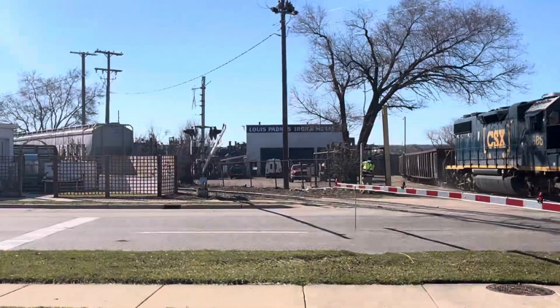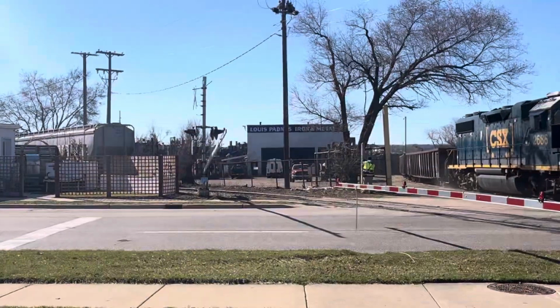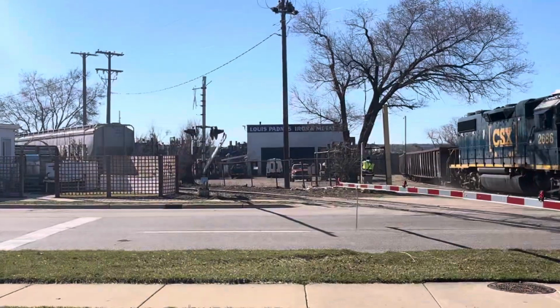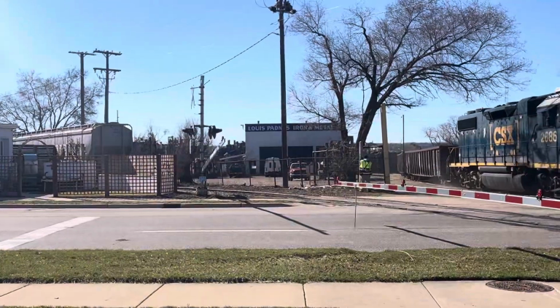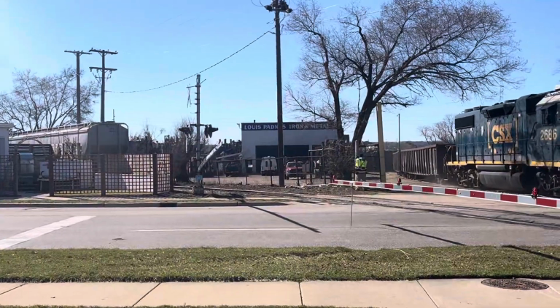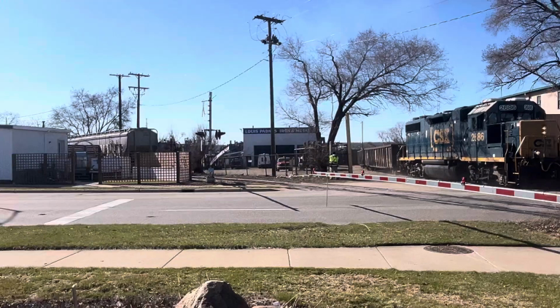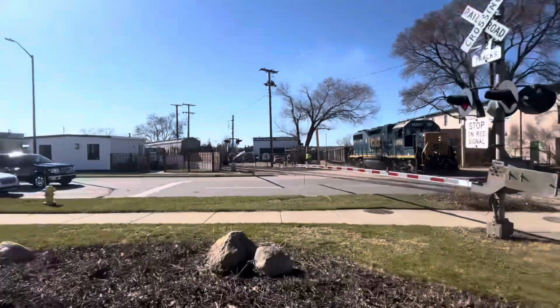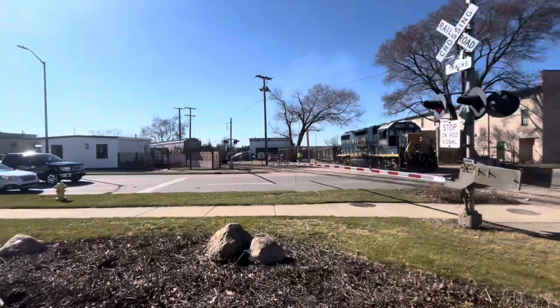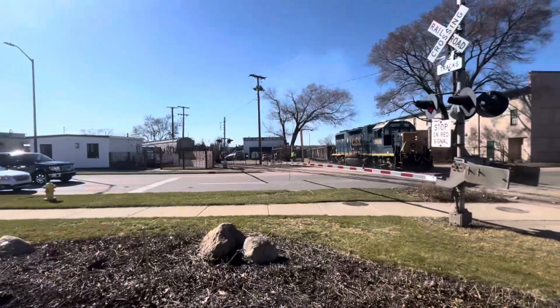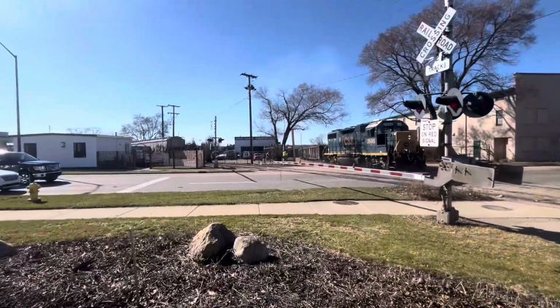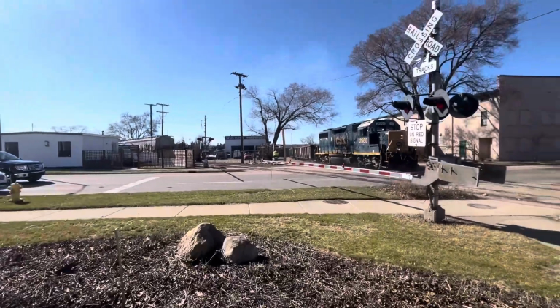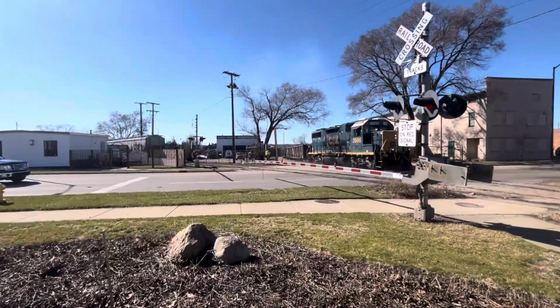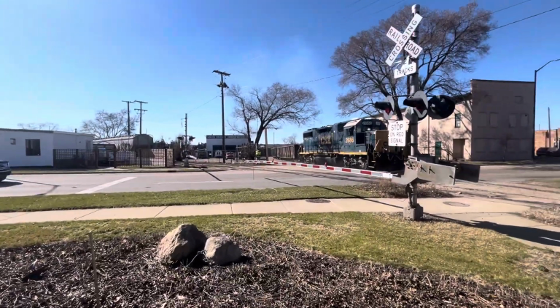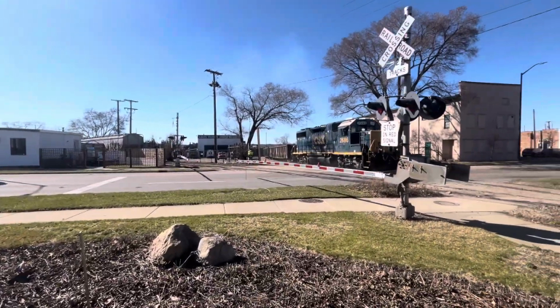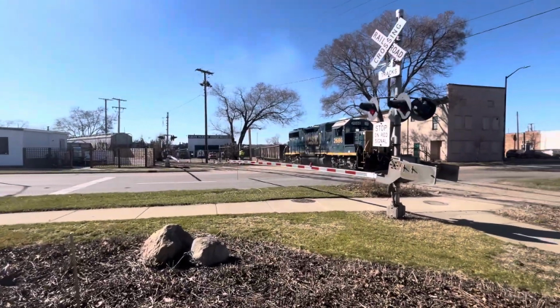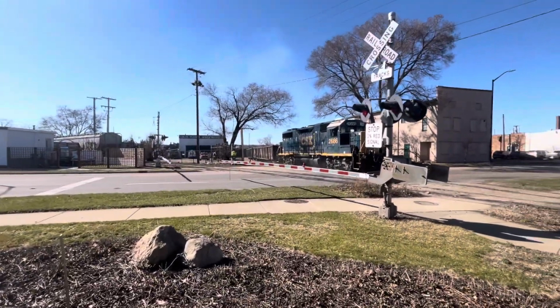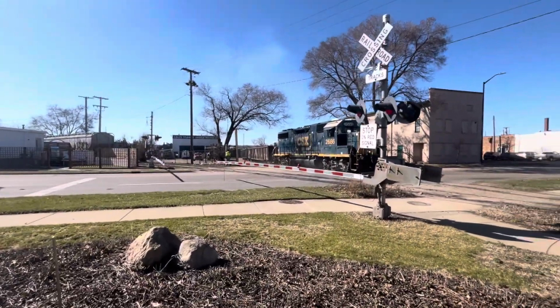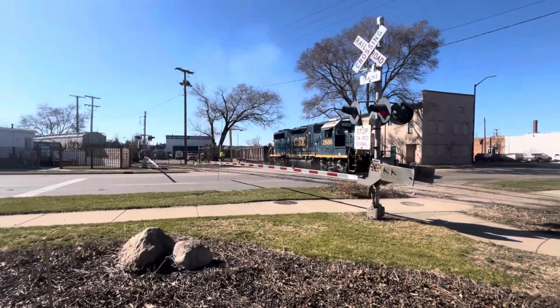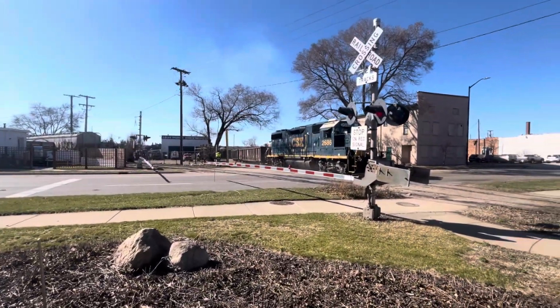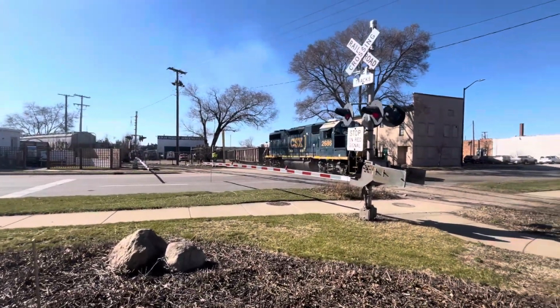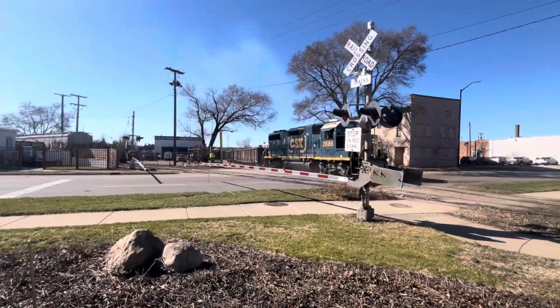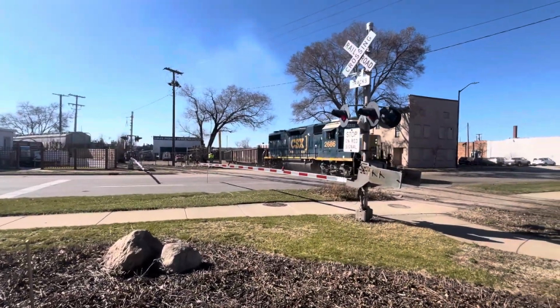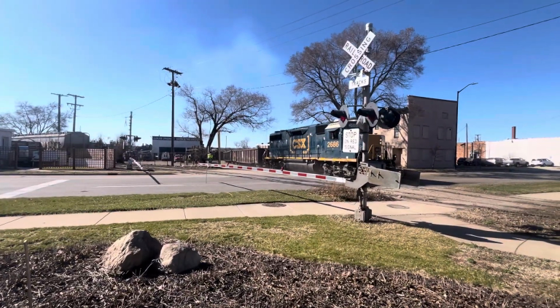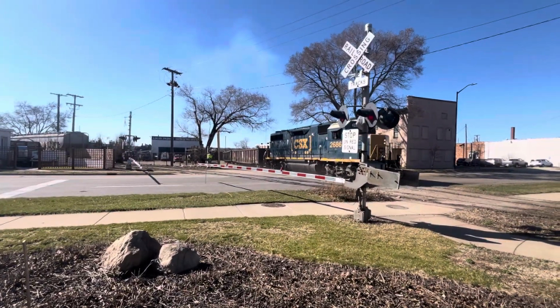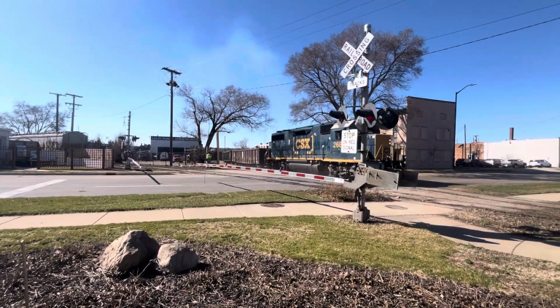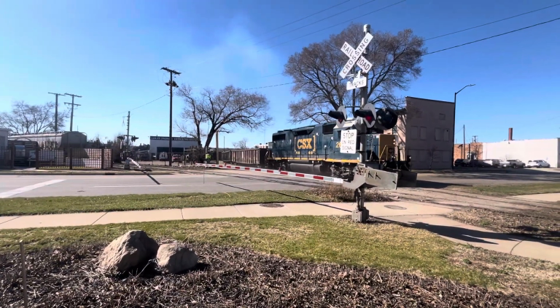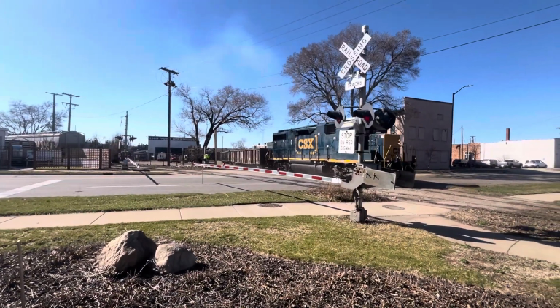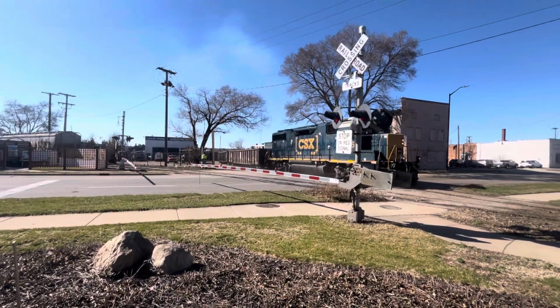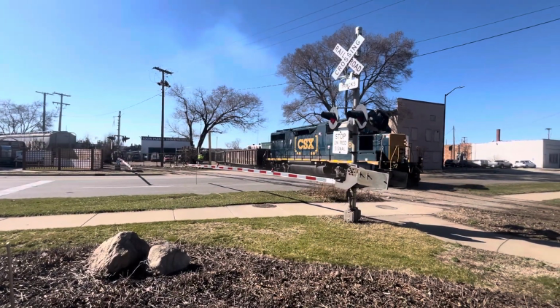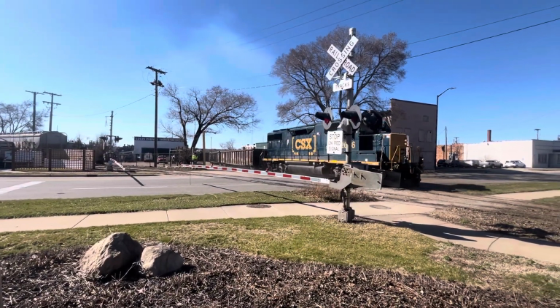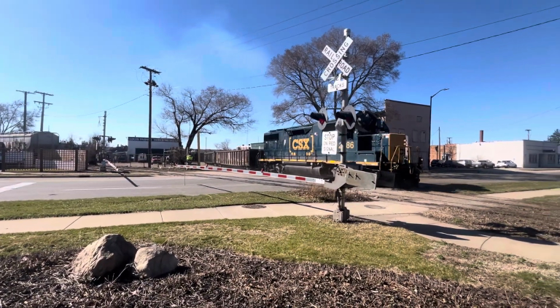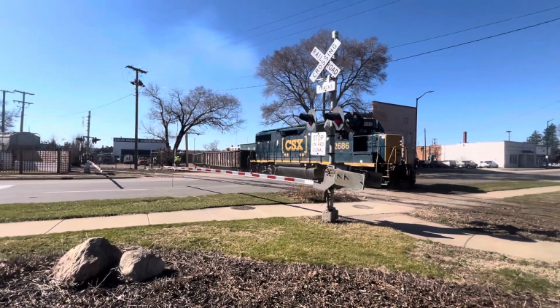It's a little bit of rain, I'm out here.